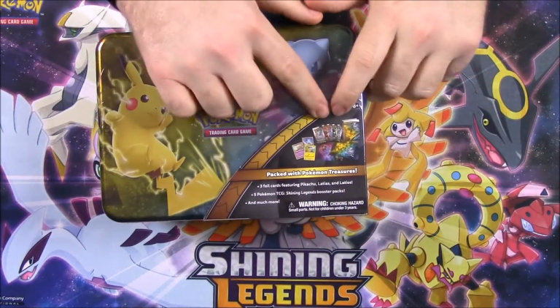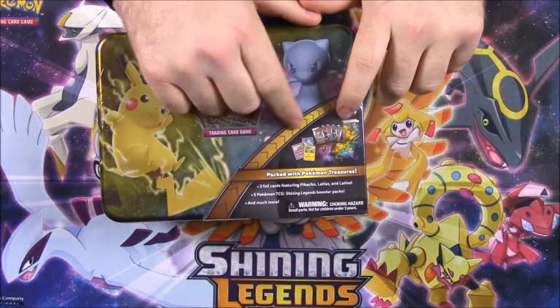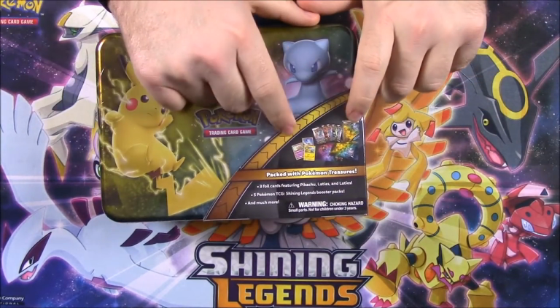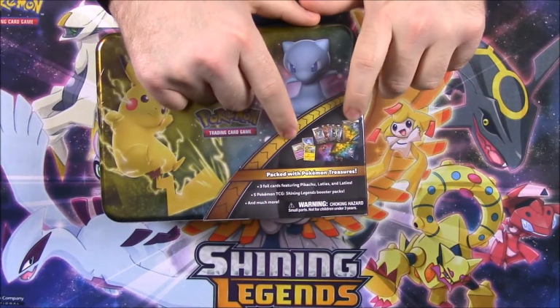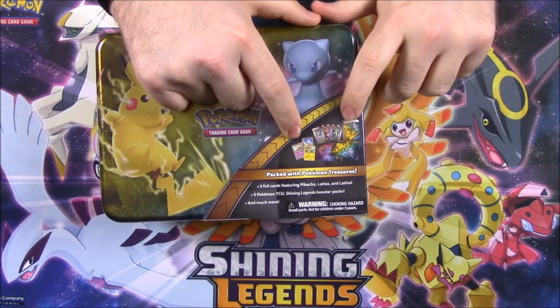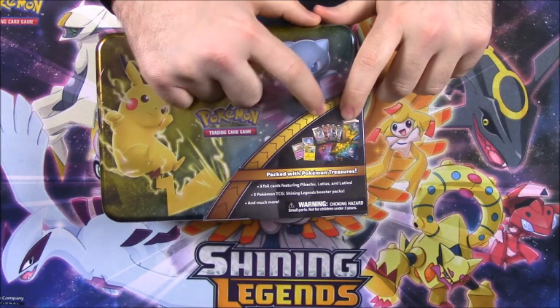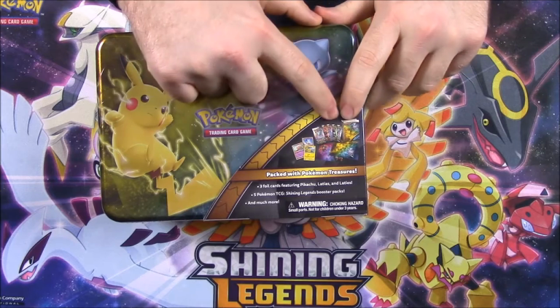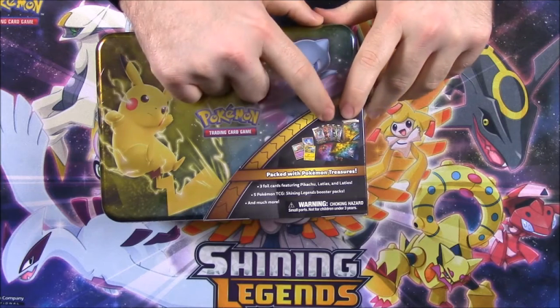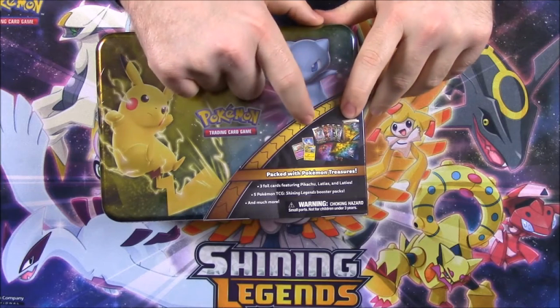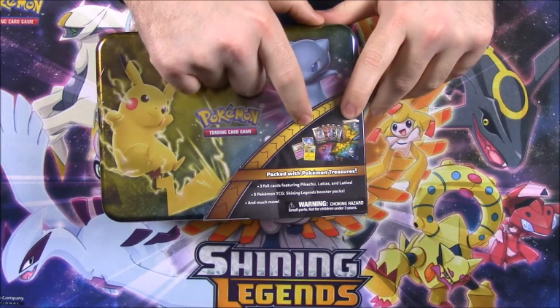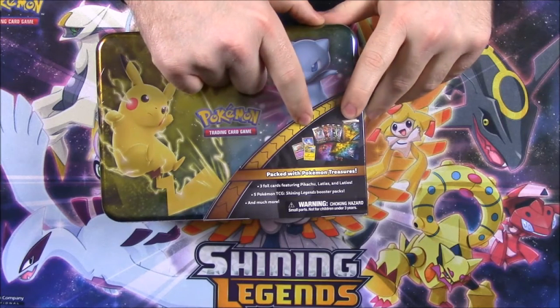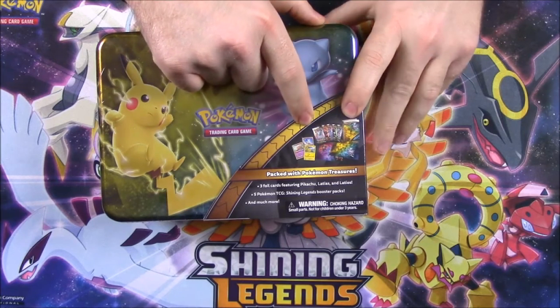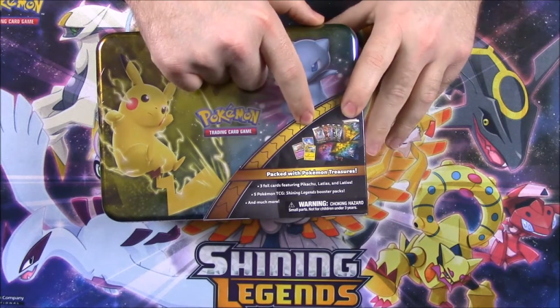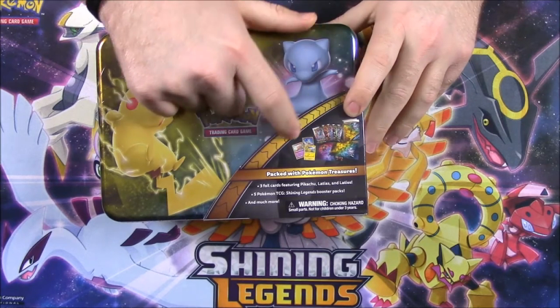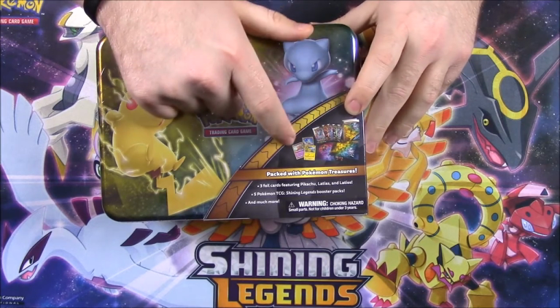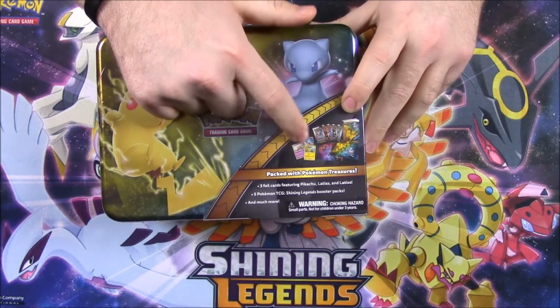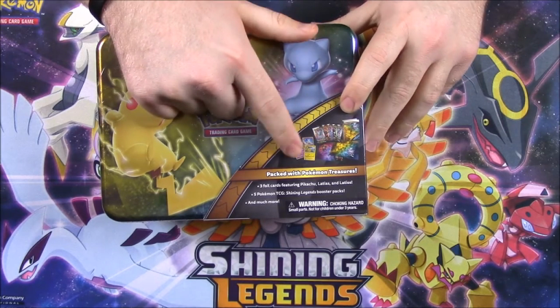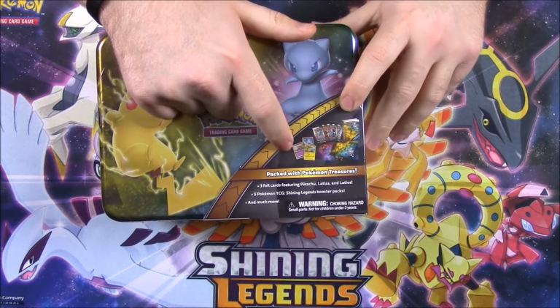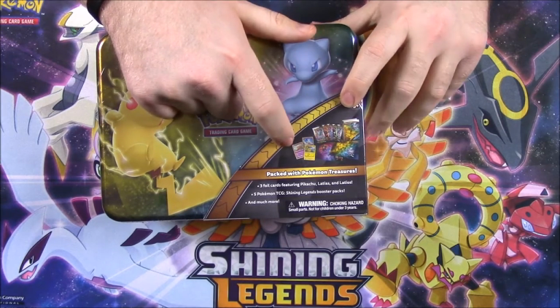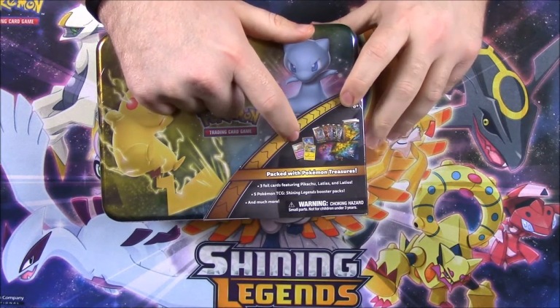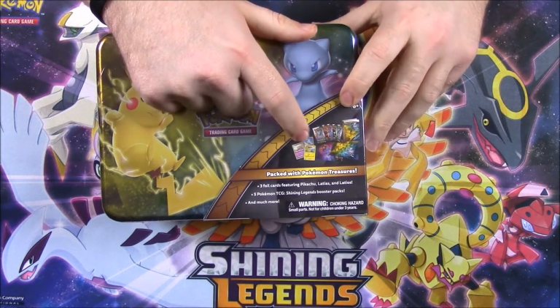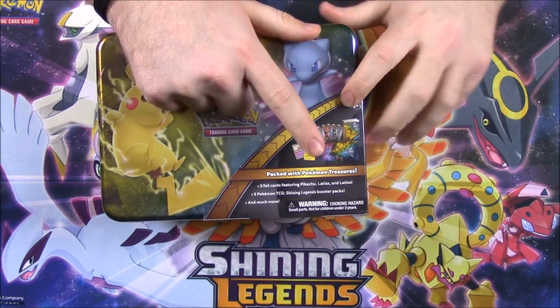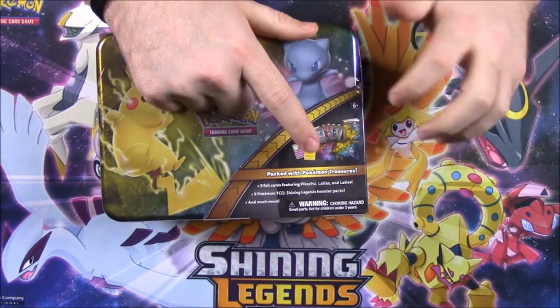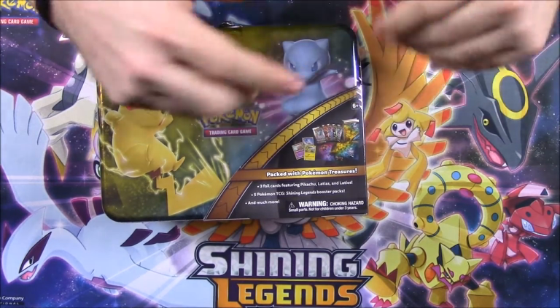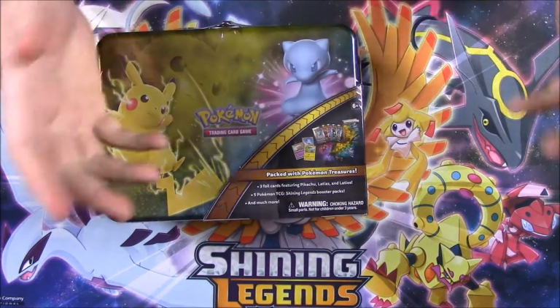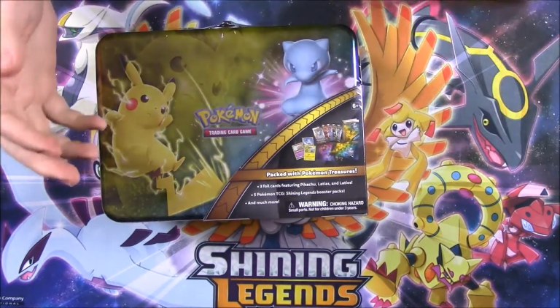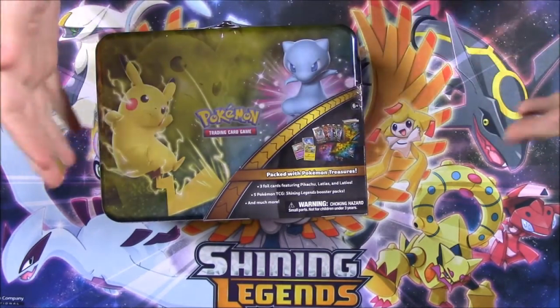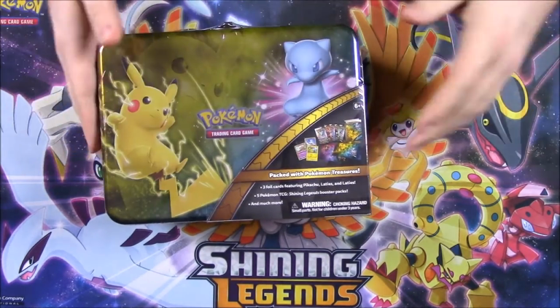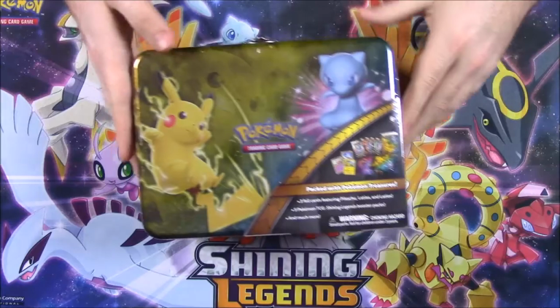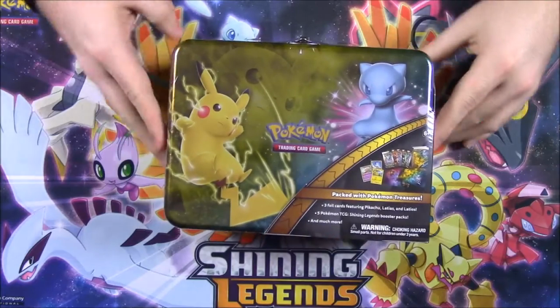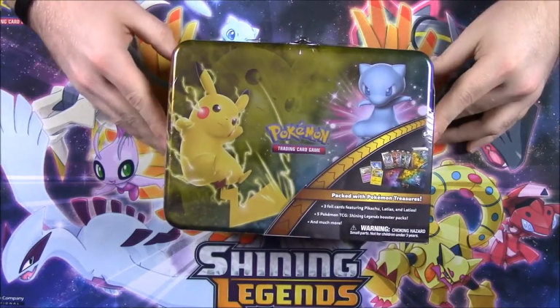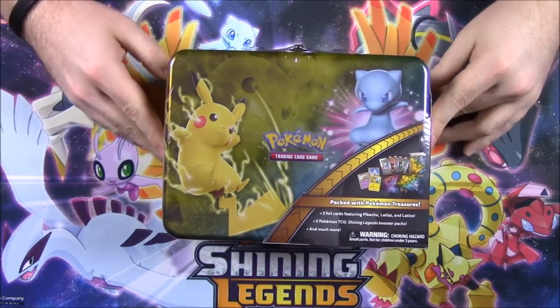So you can see here what it comes with: five Shining Legends packs, three promo cards, some stickers and stuff. So we'll go through and see everything.